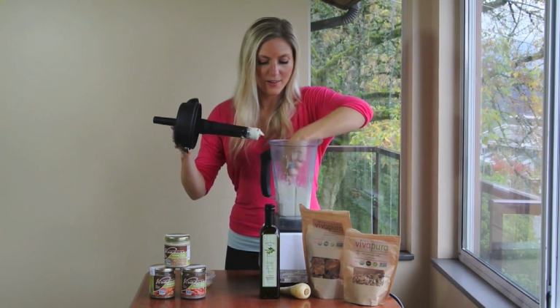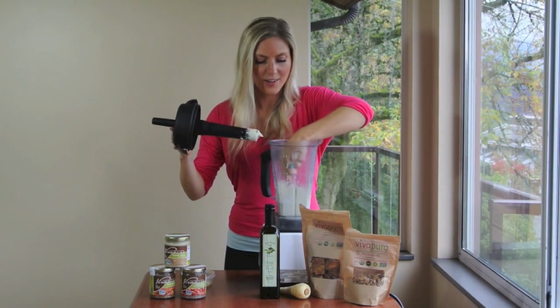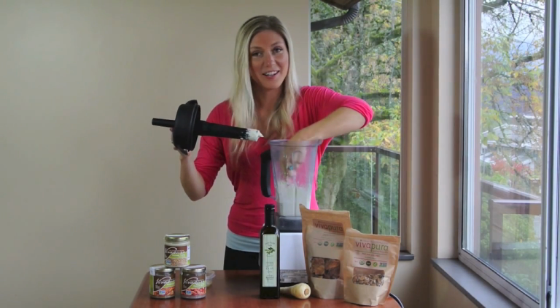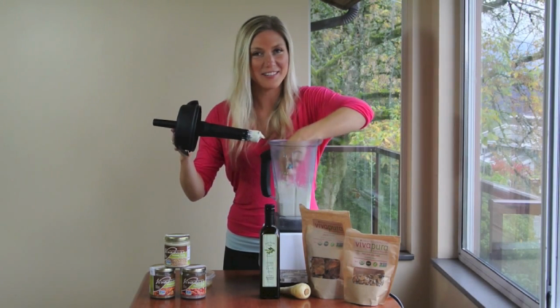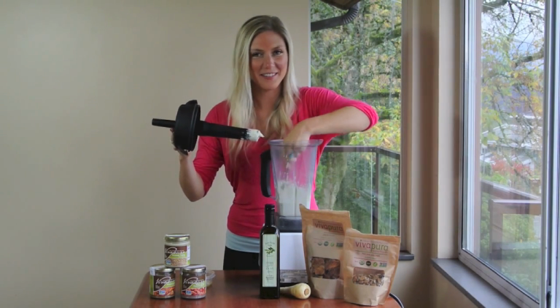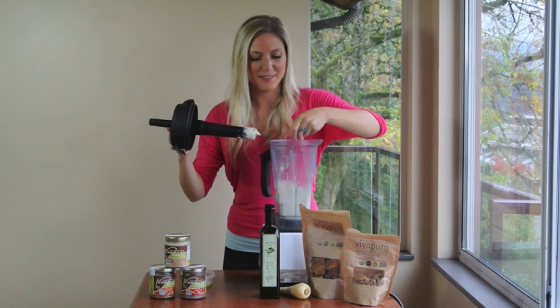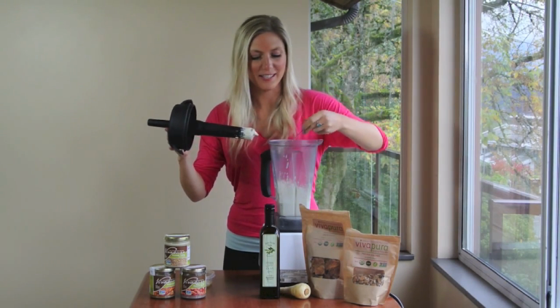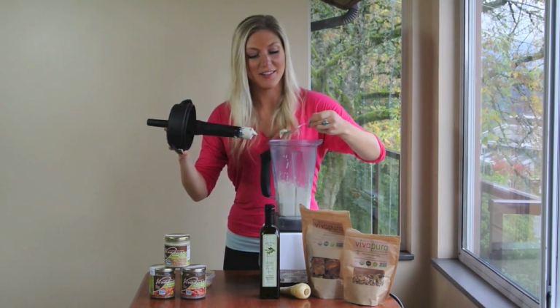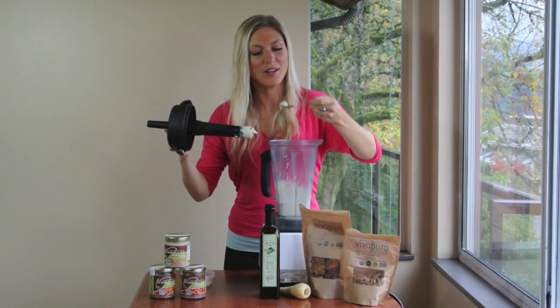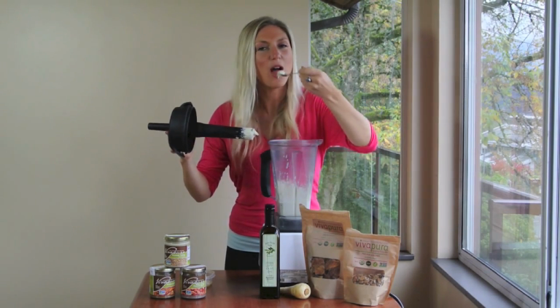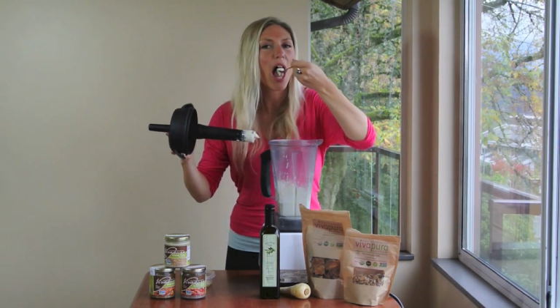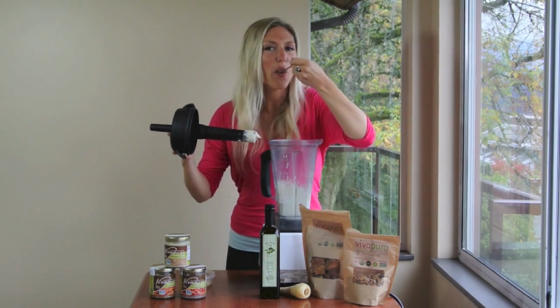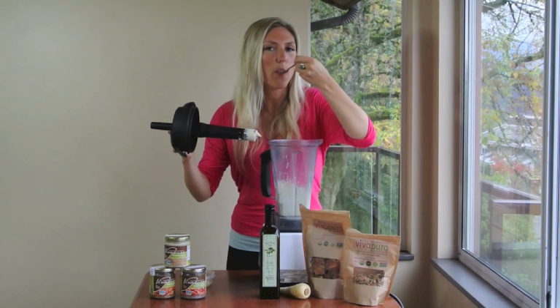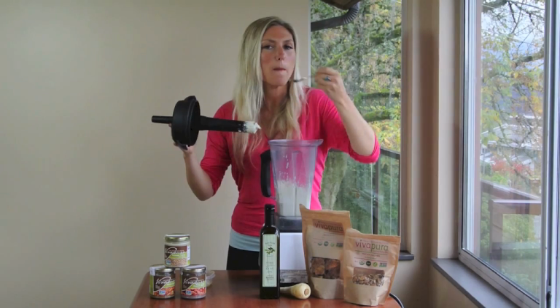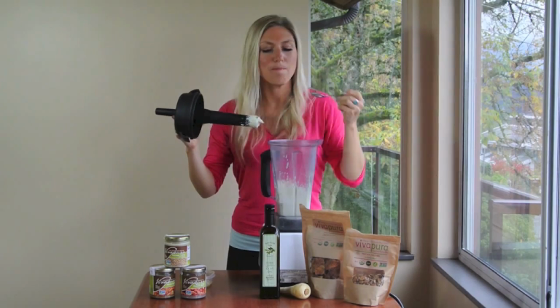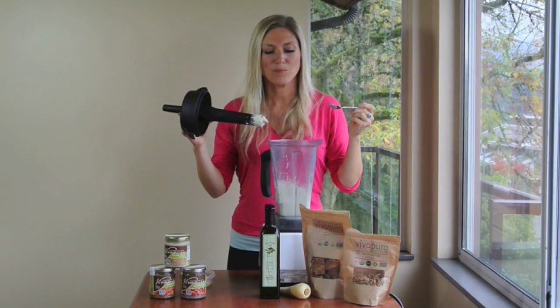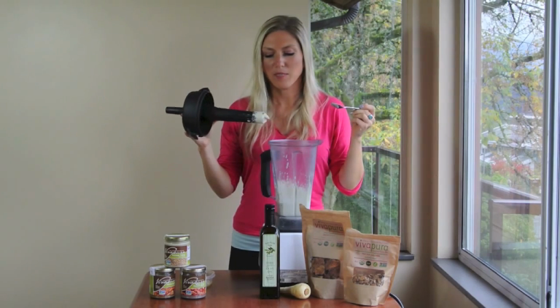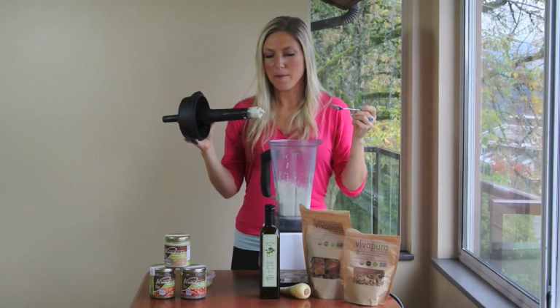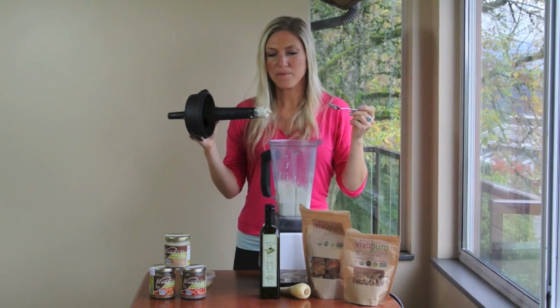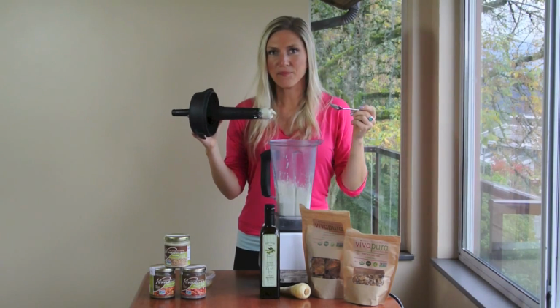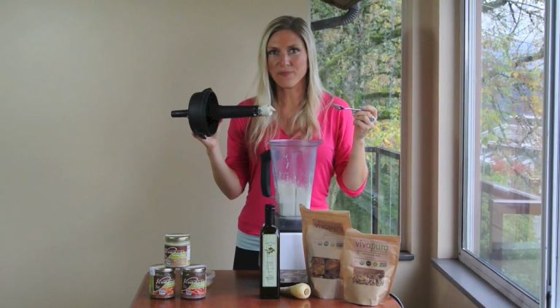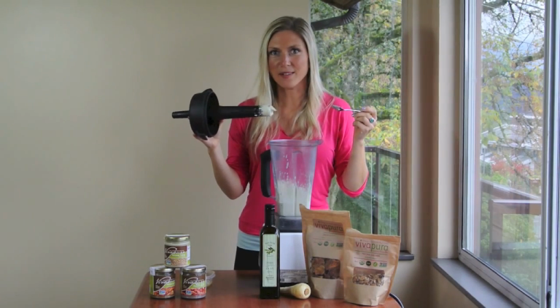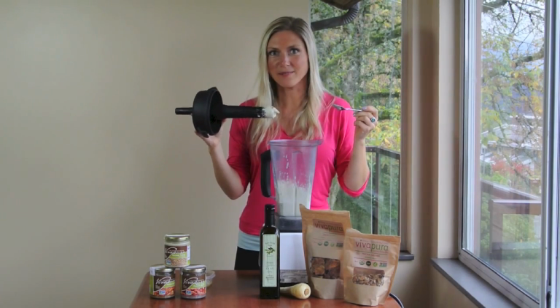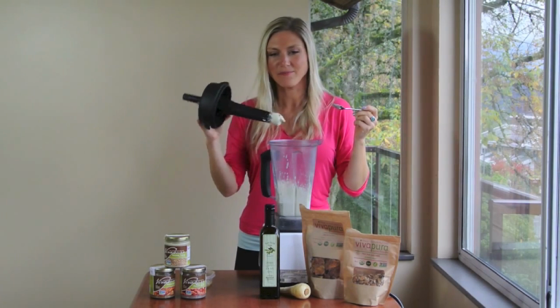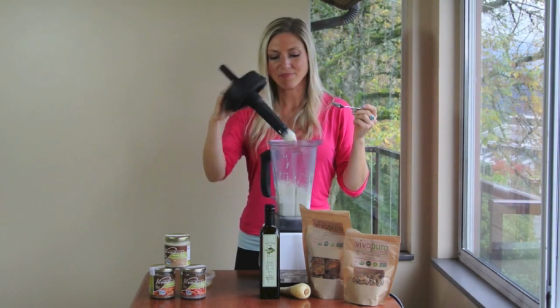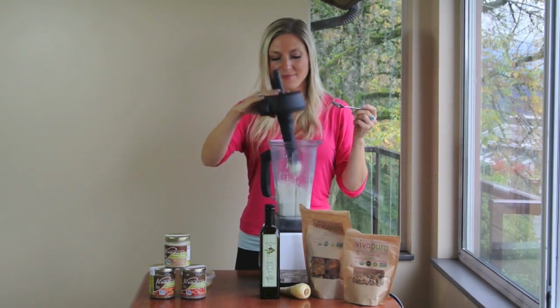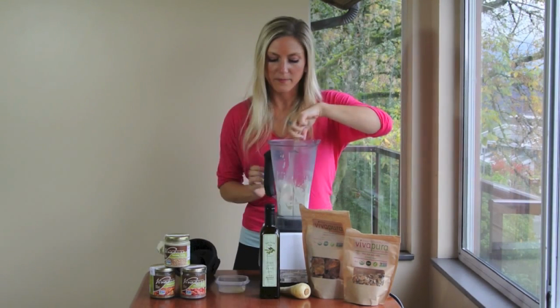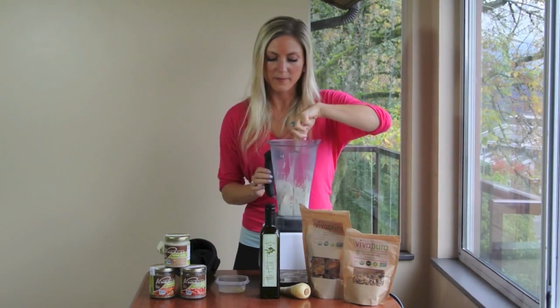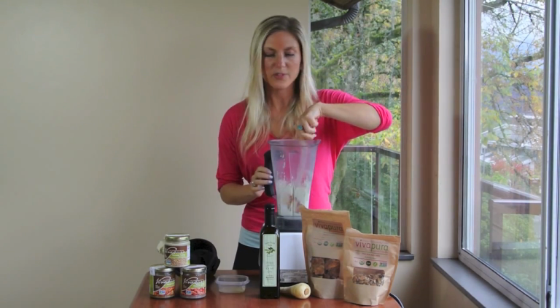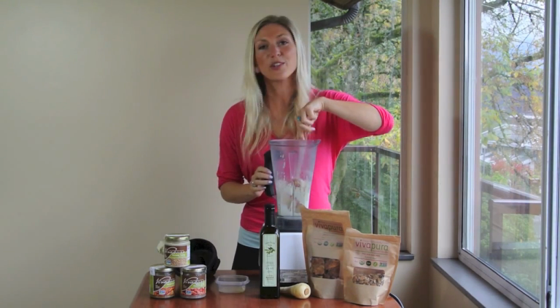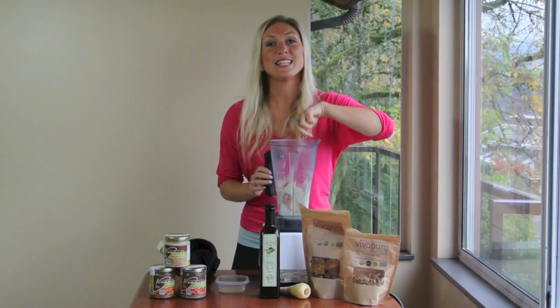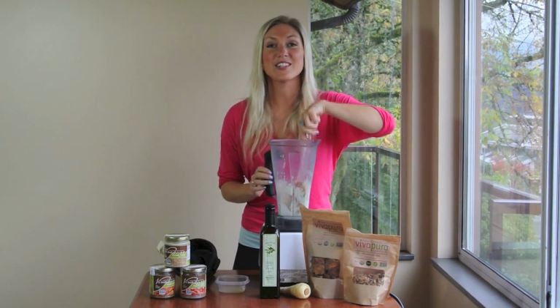Time to do the taste test here. I already know it's really good though. Mmm. So delicious.